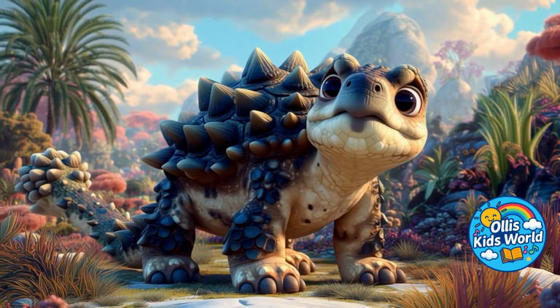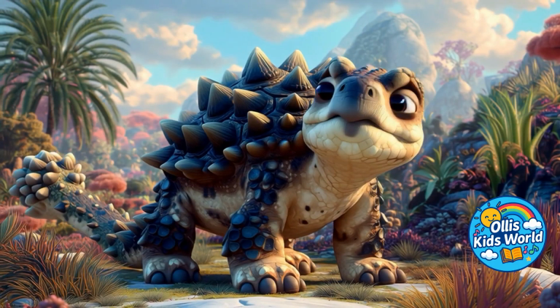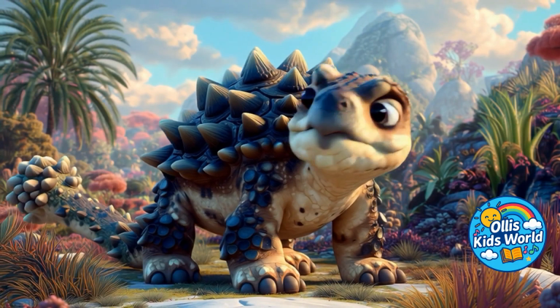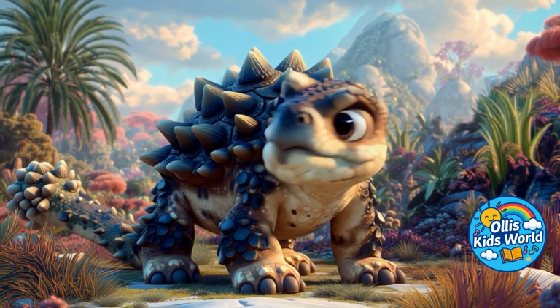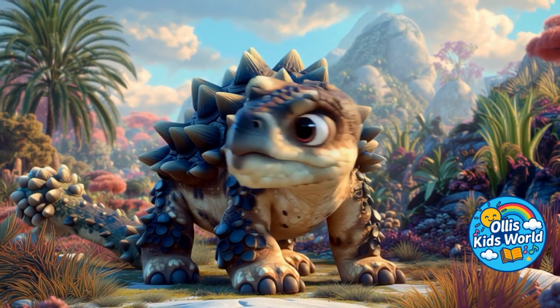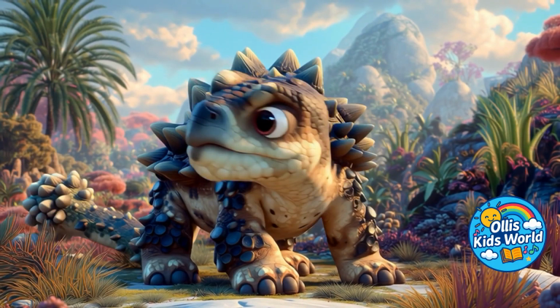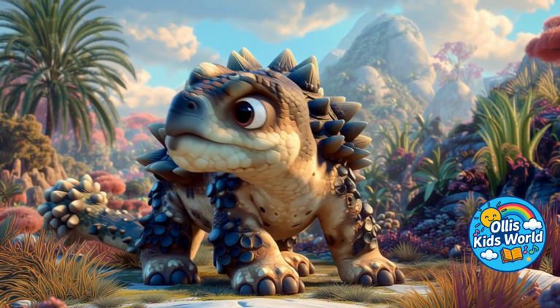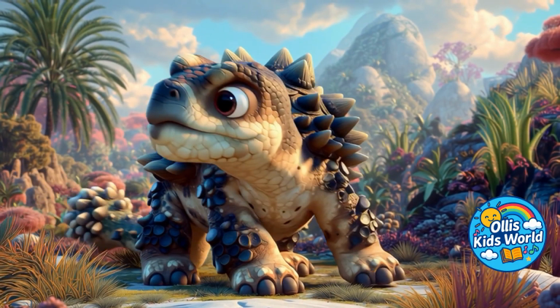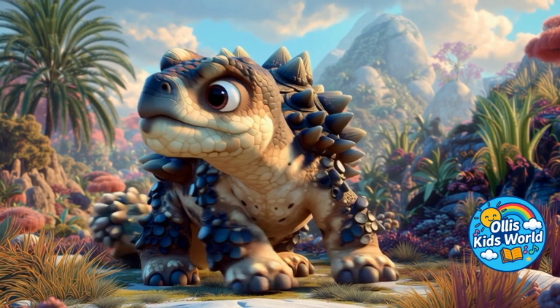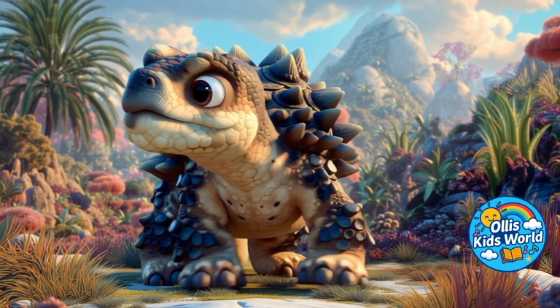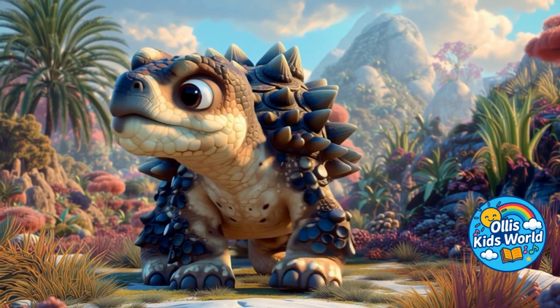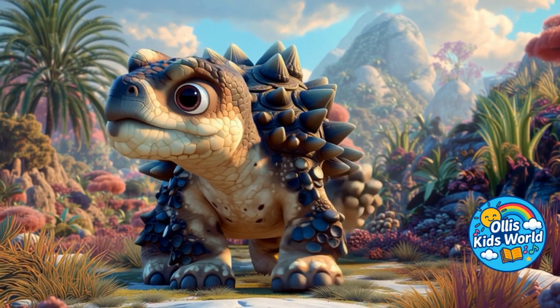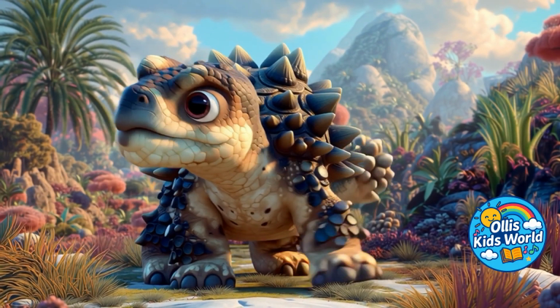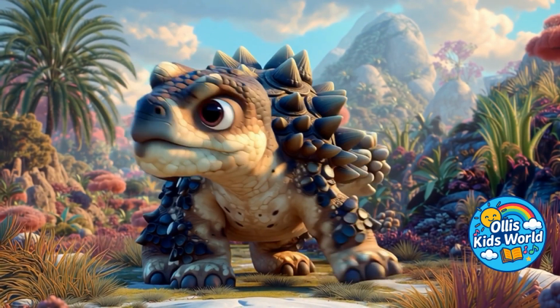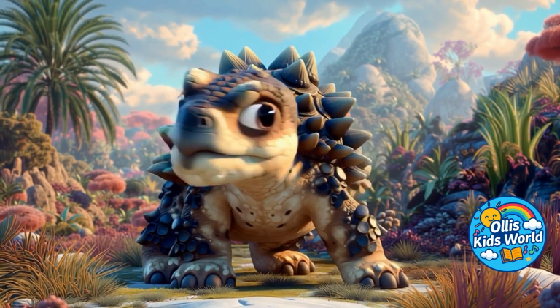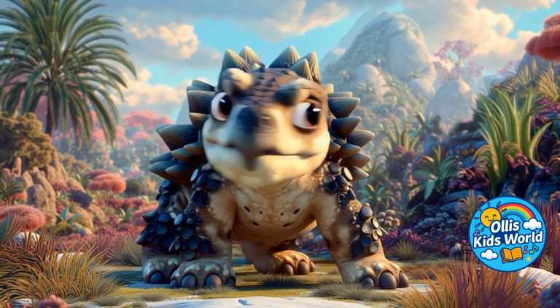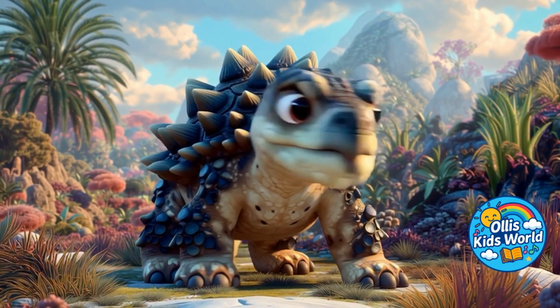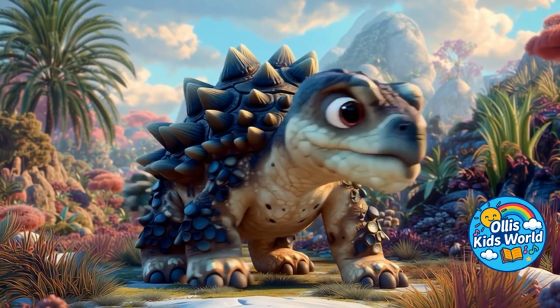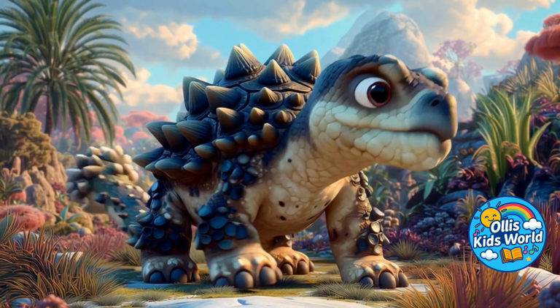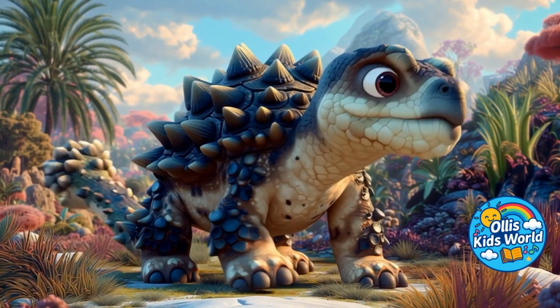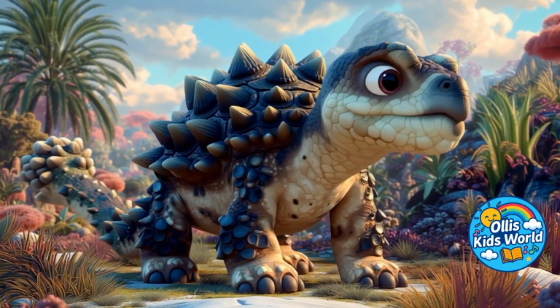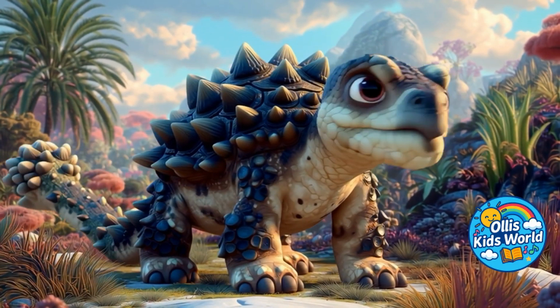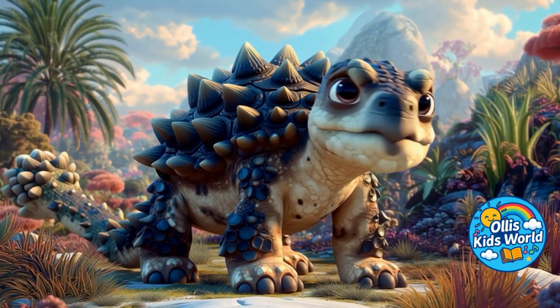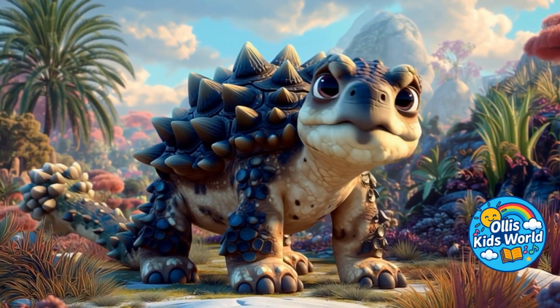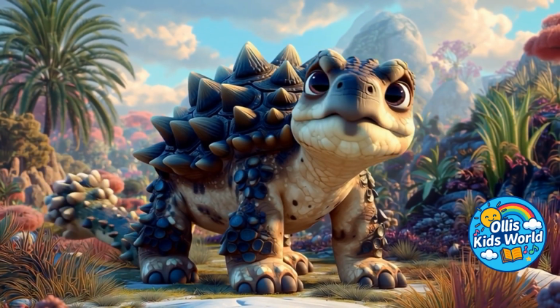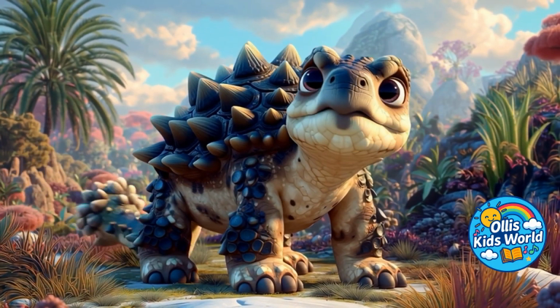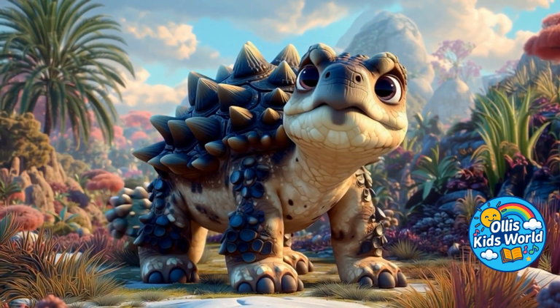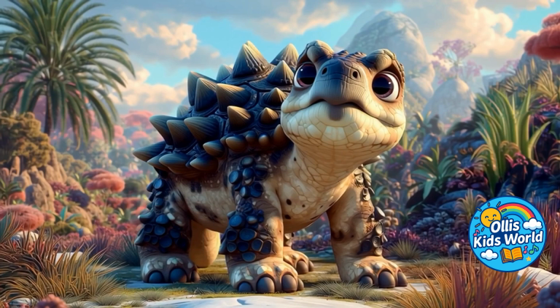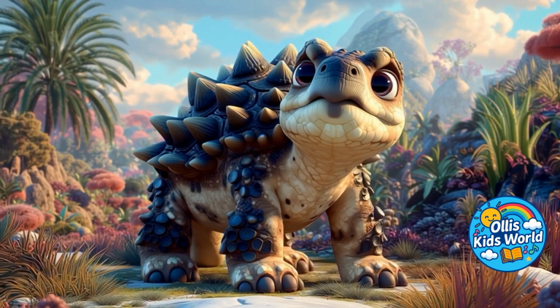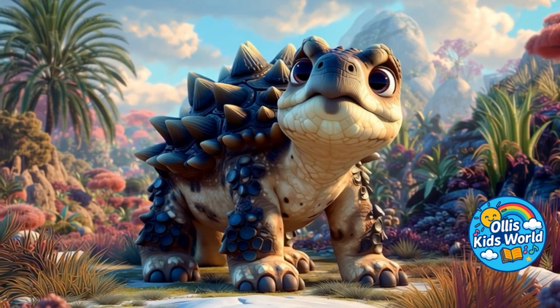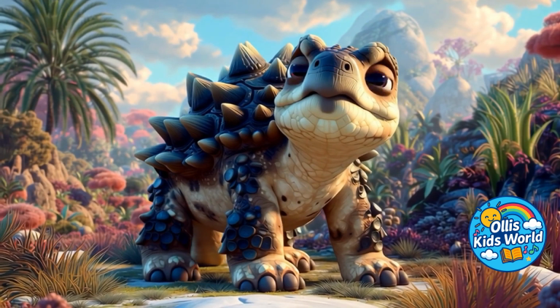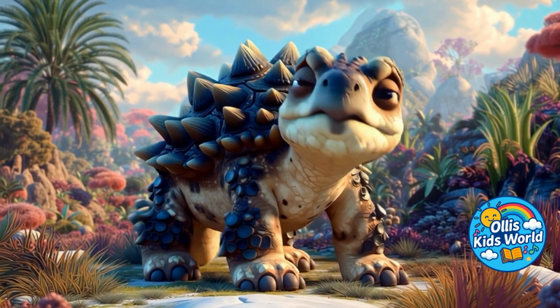A special feature was its huge tail club. With this tail, it could strike hard to defend itself.